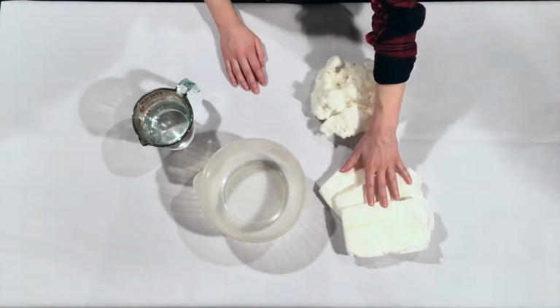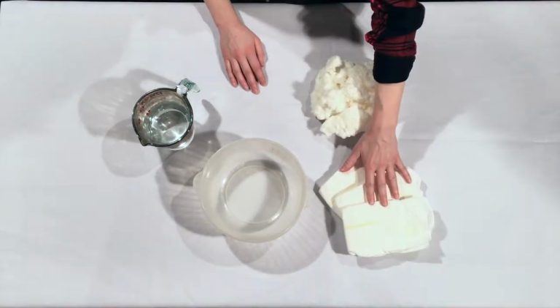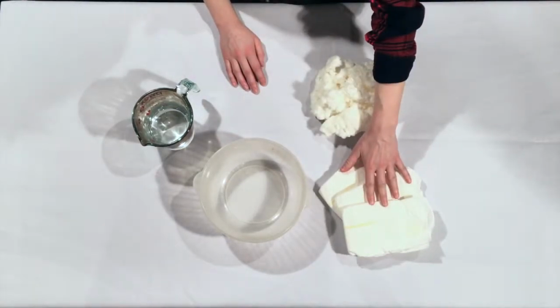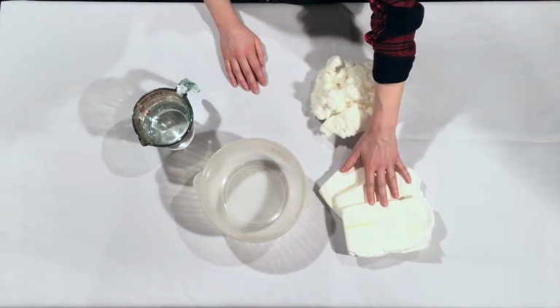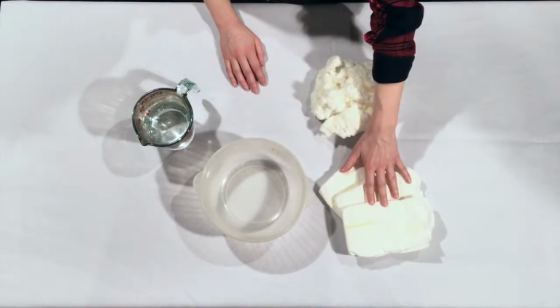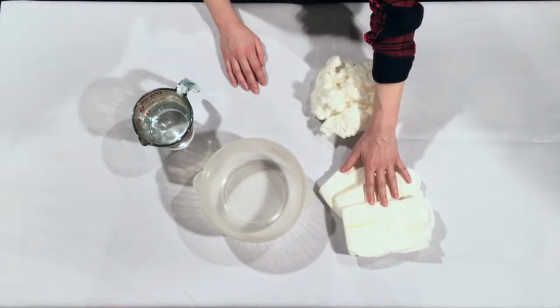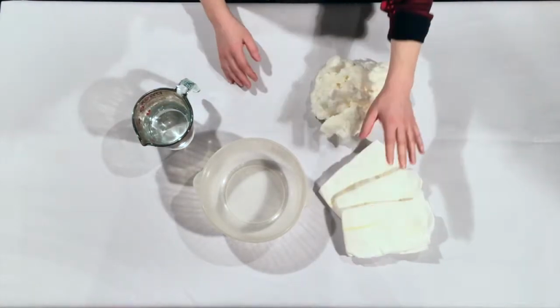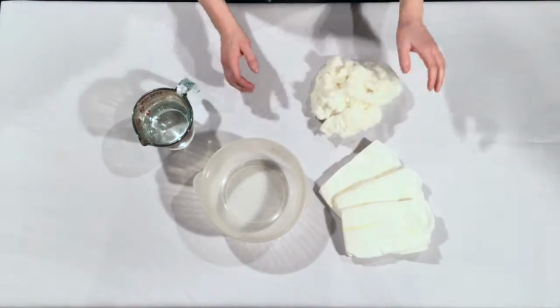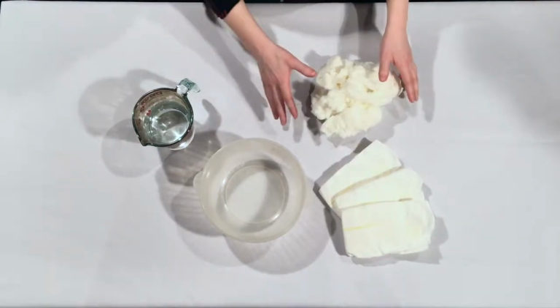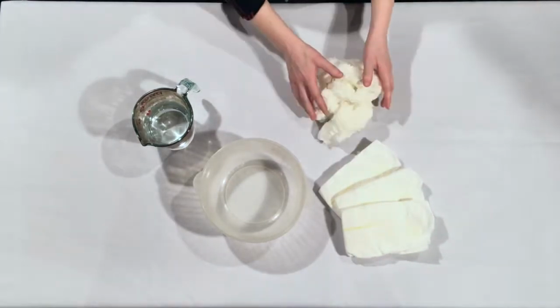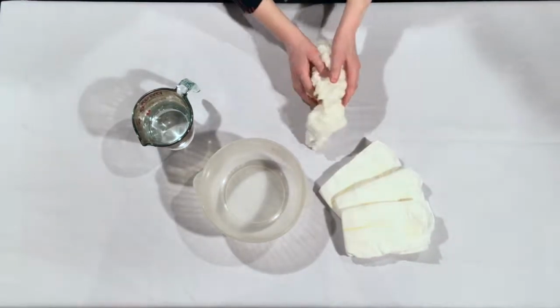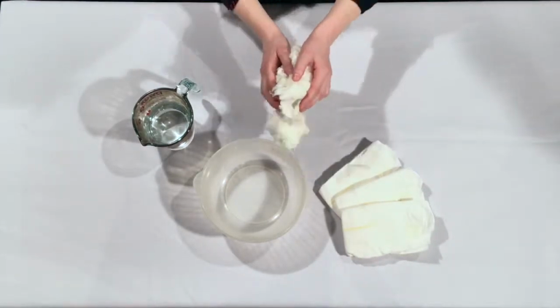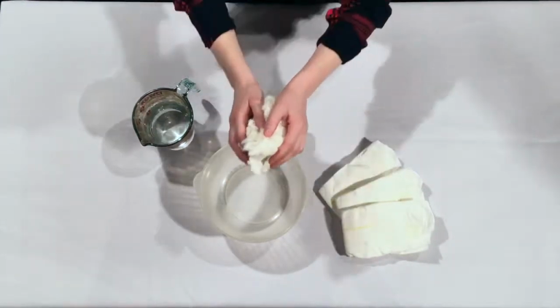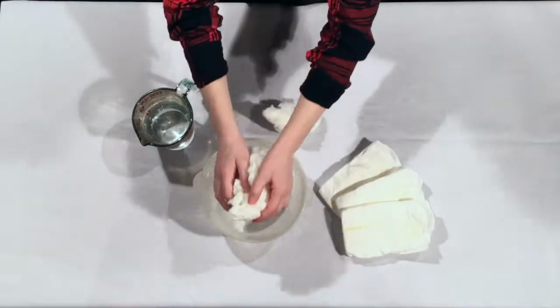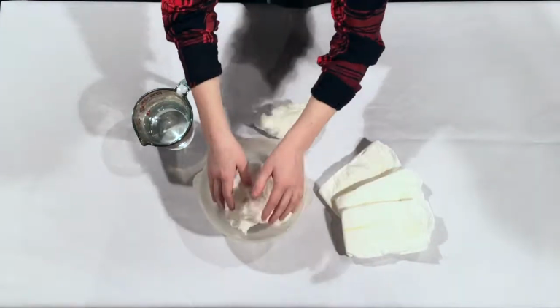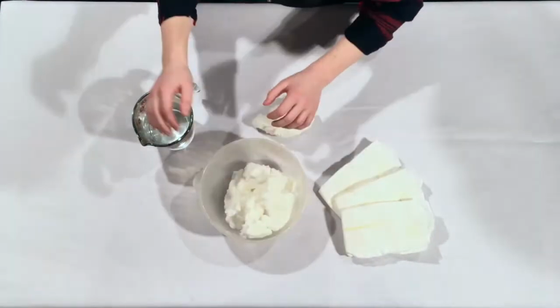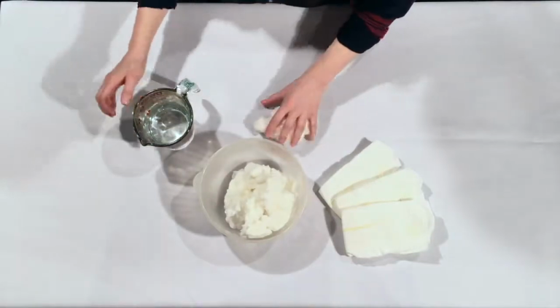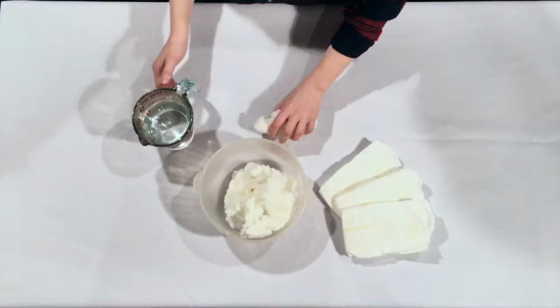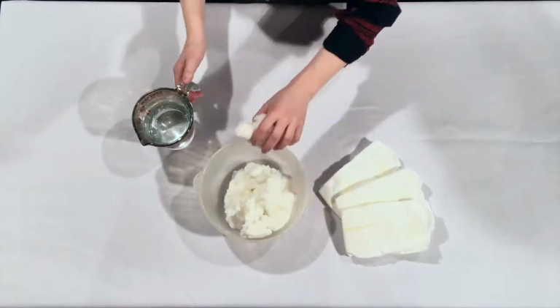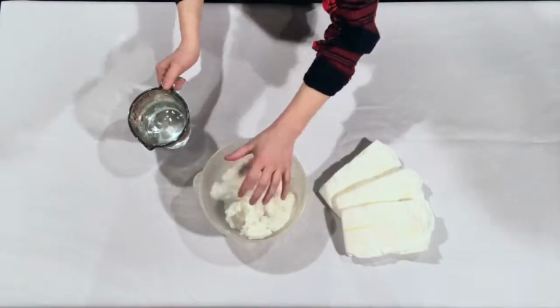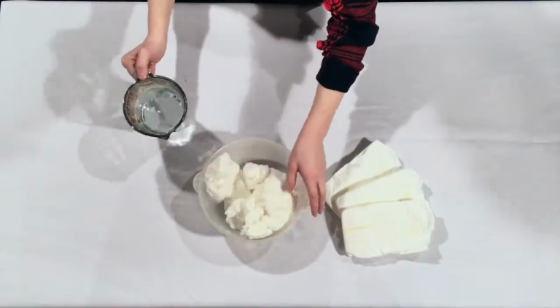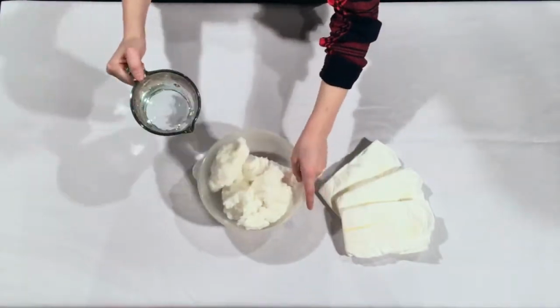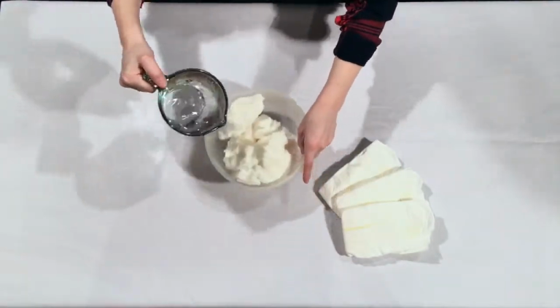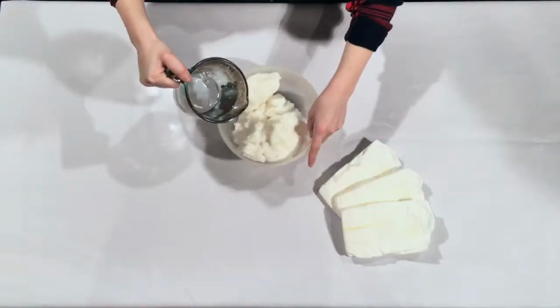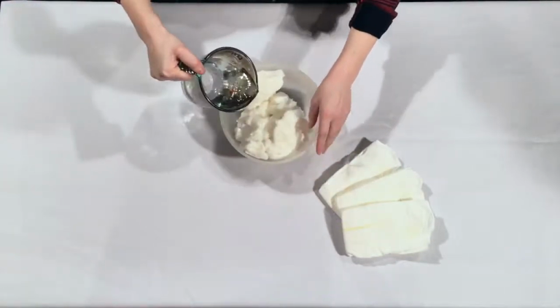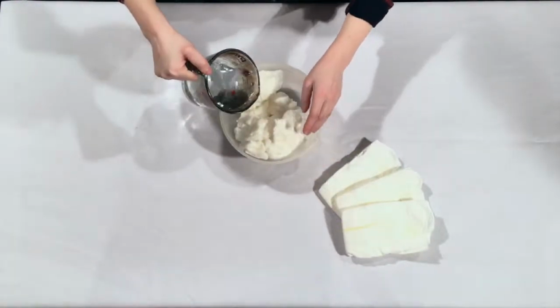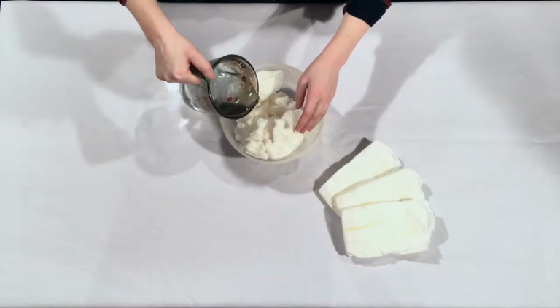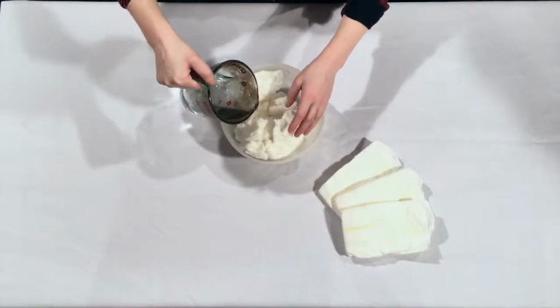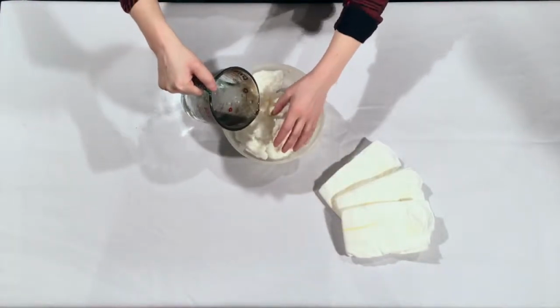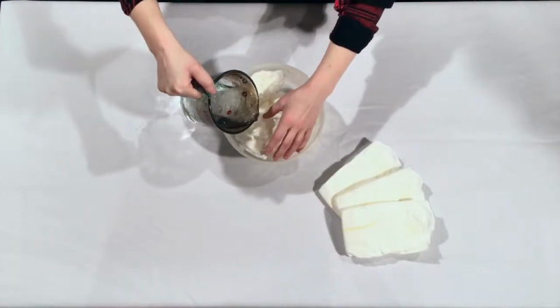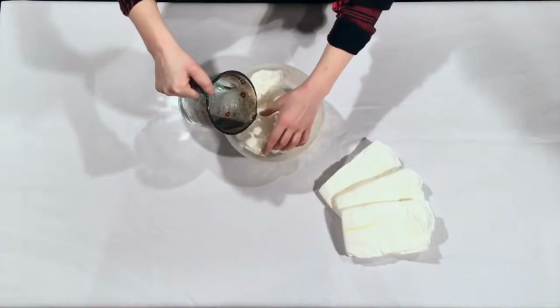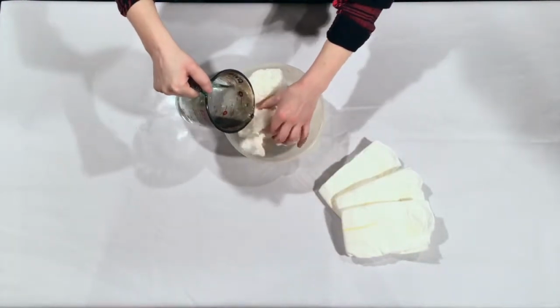Just add water and mix it together with your hands. Wow, look at that!